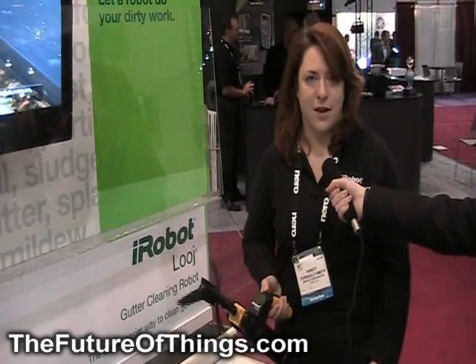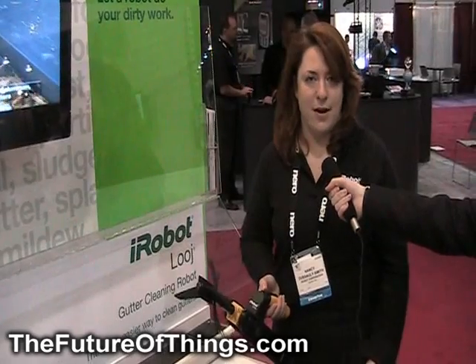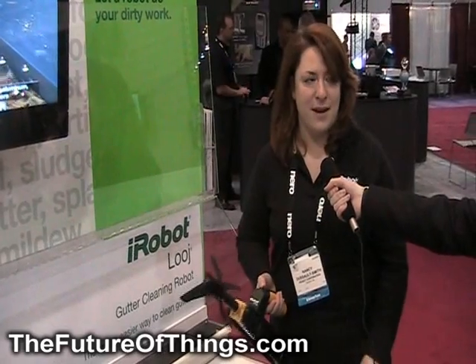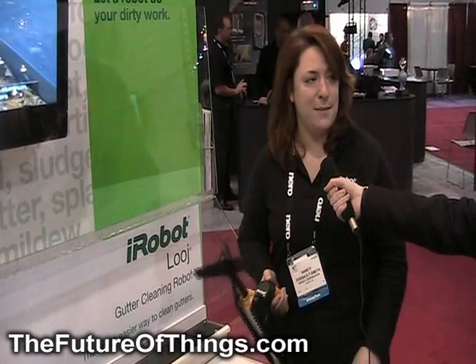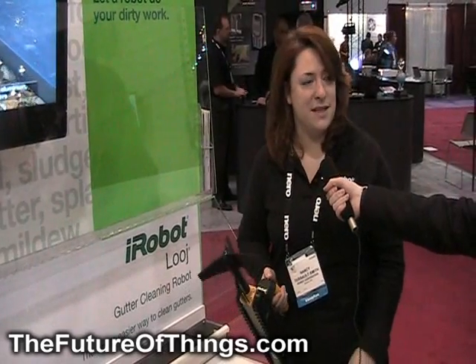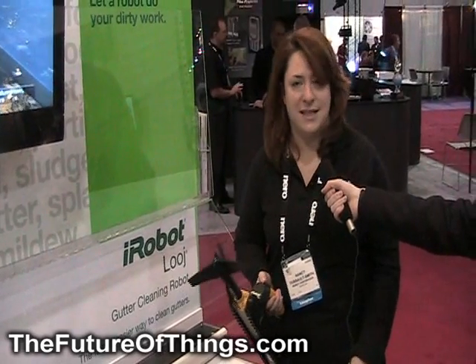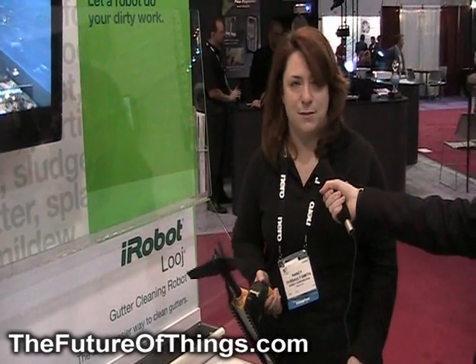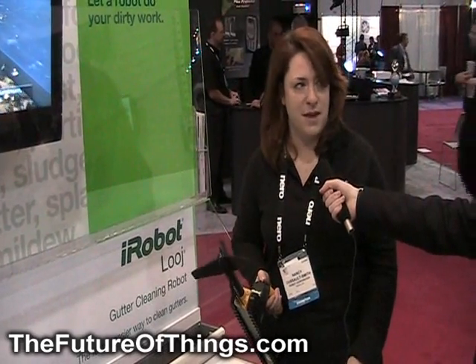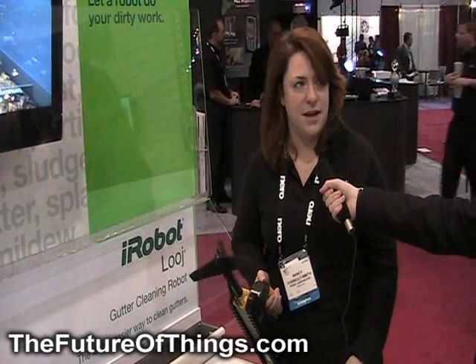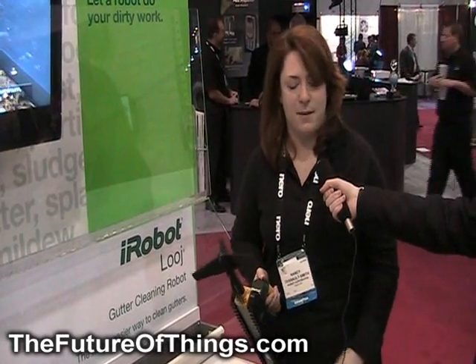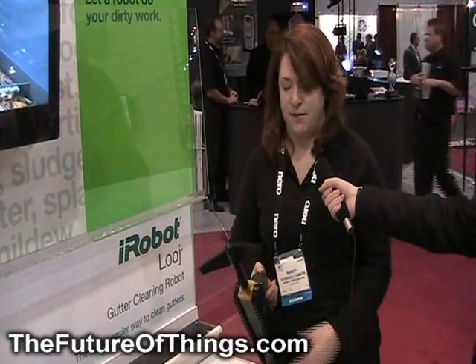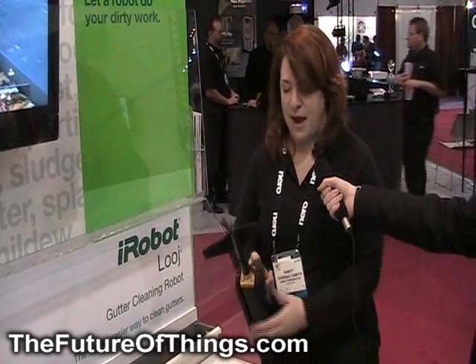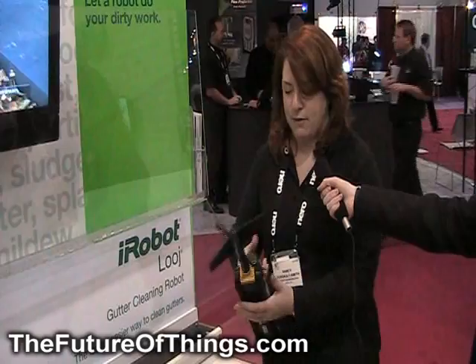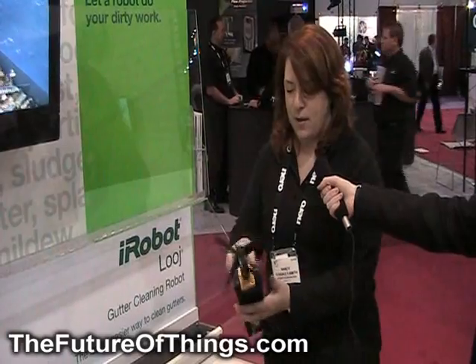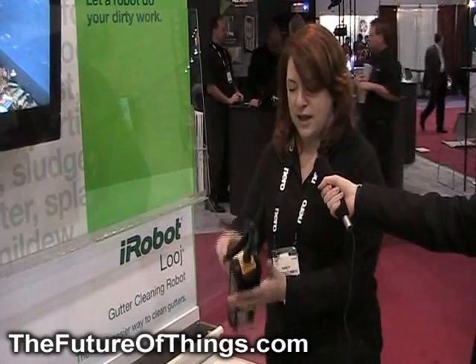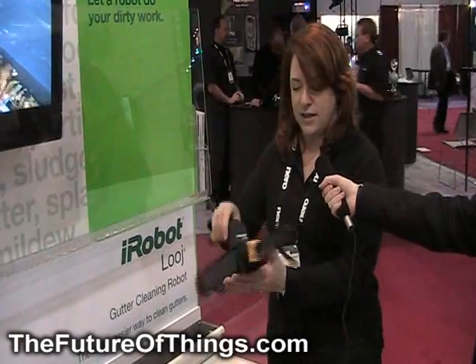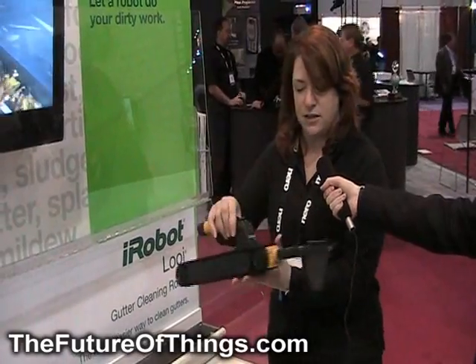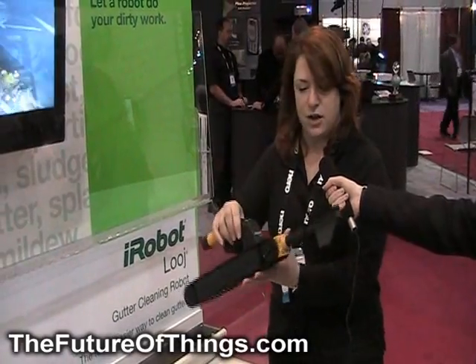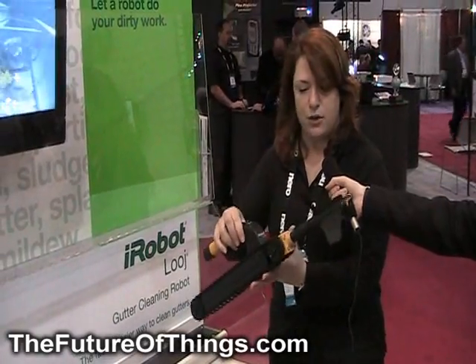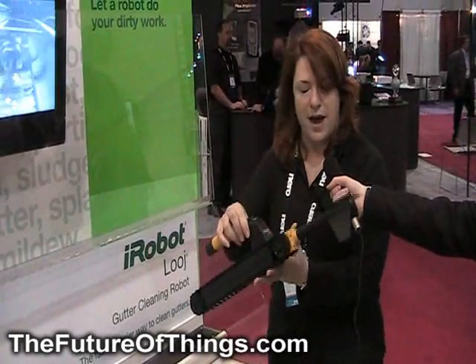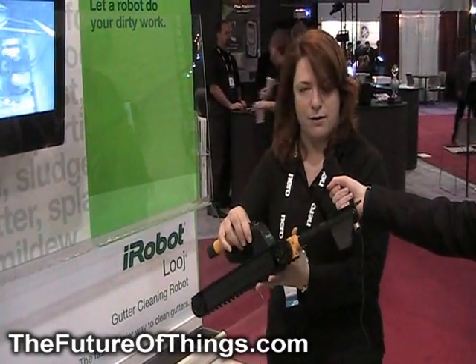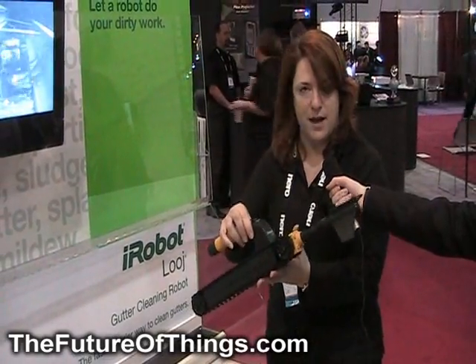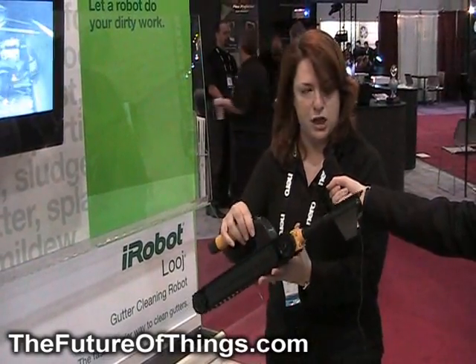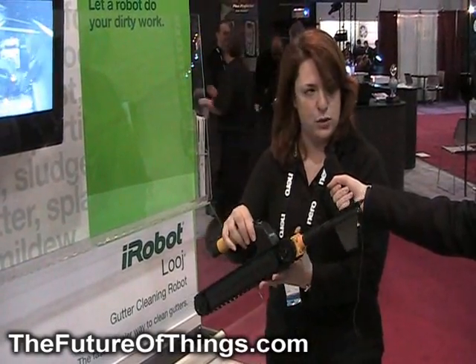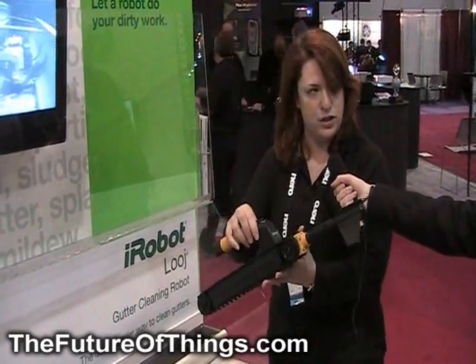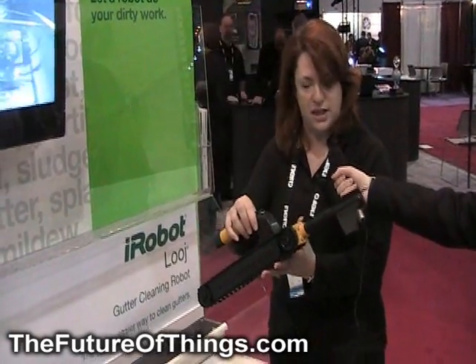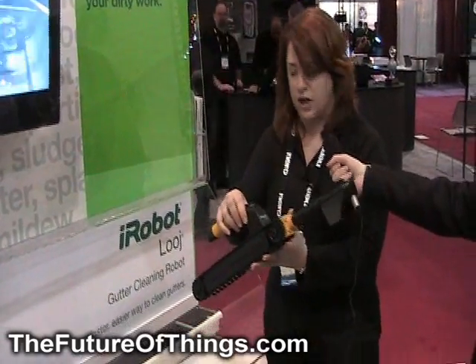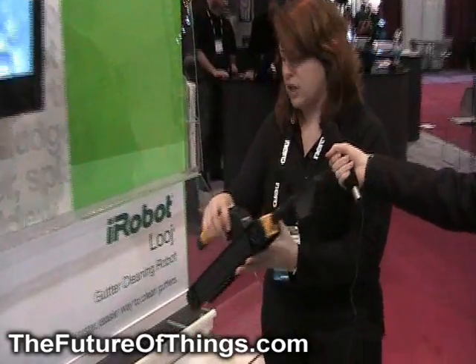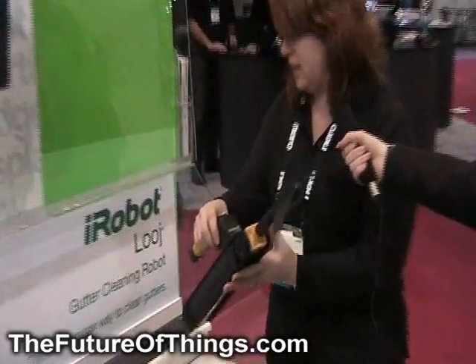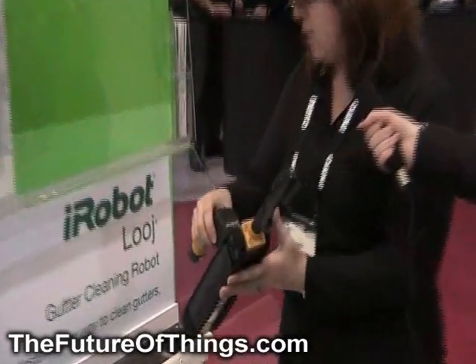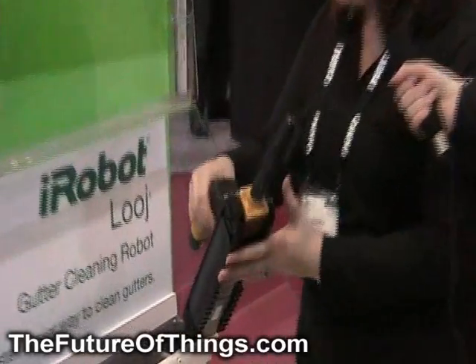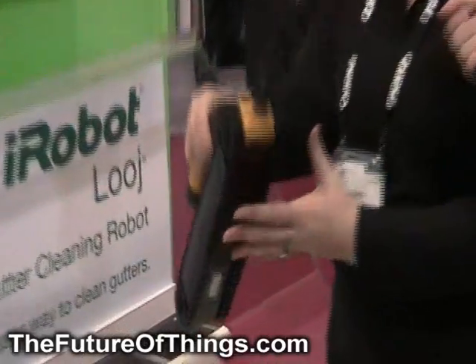All right, my name is Nancy Smith, and I'm here from iRobot. This is our new iRobot Luge. It's a gutter cleaning robot.